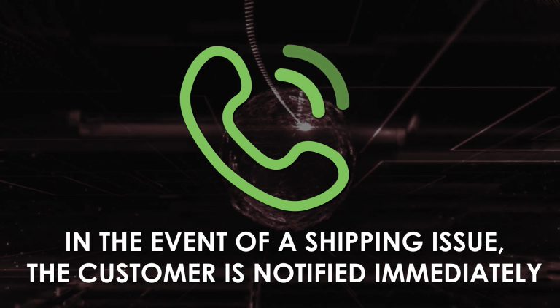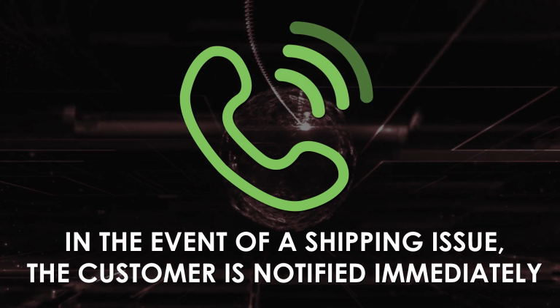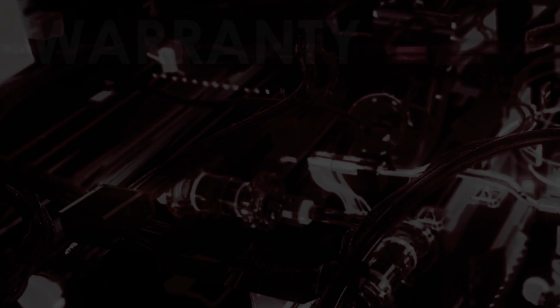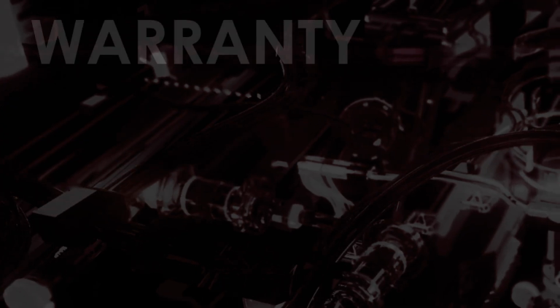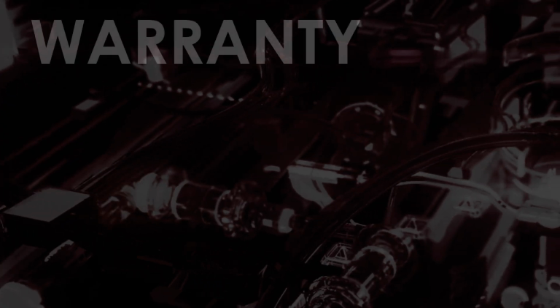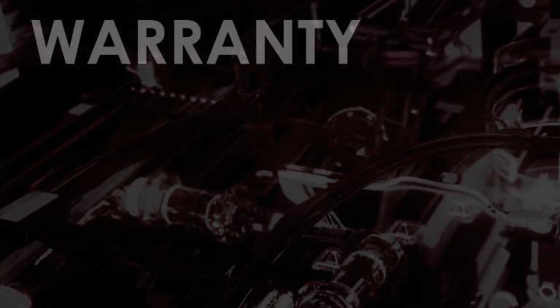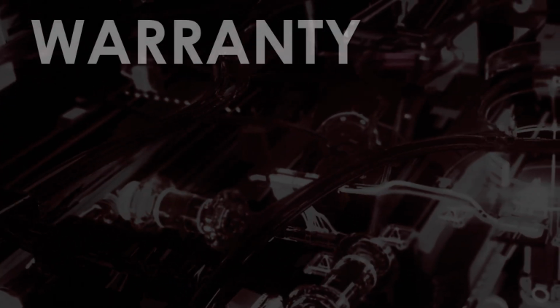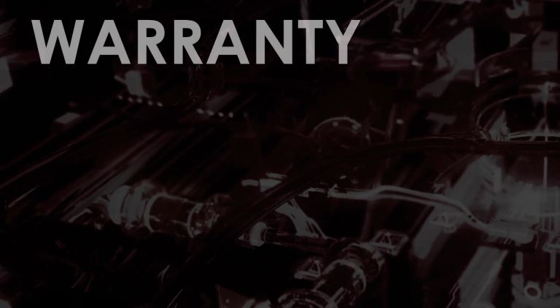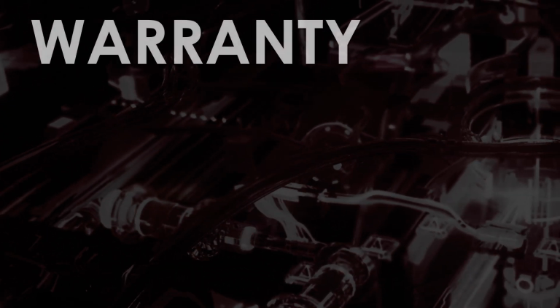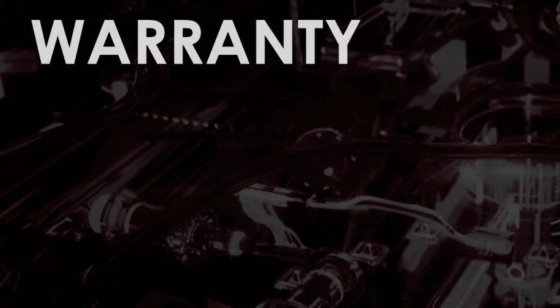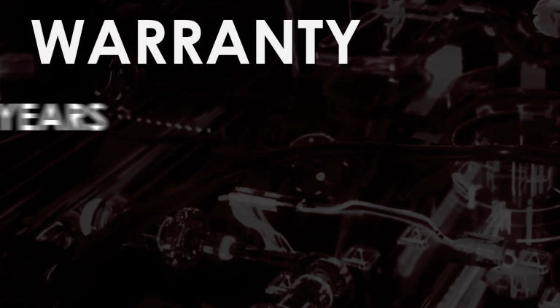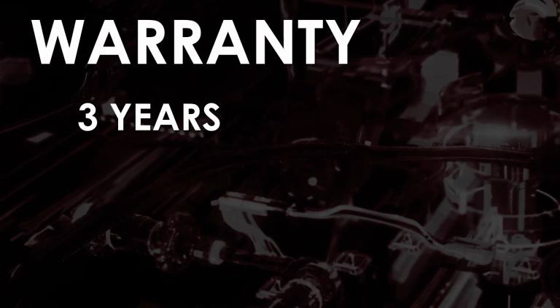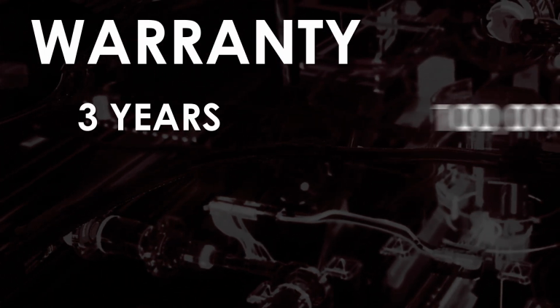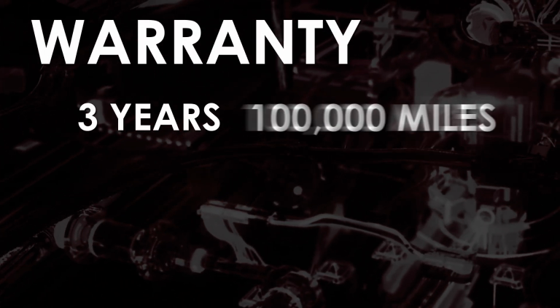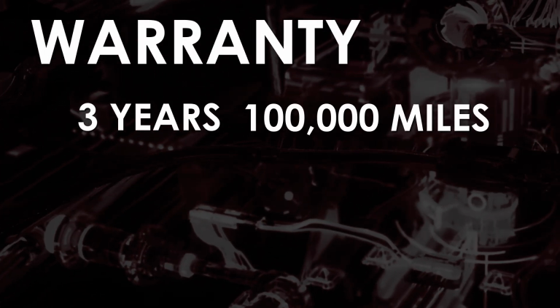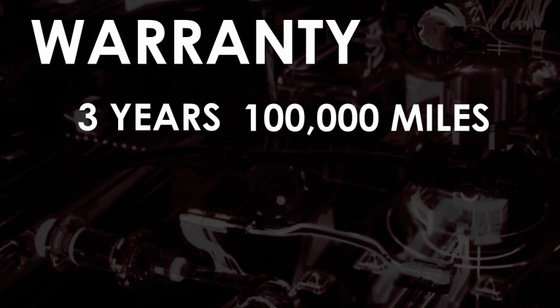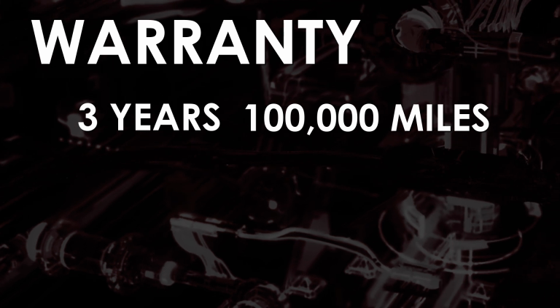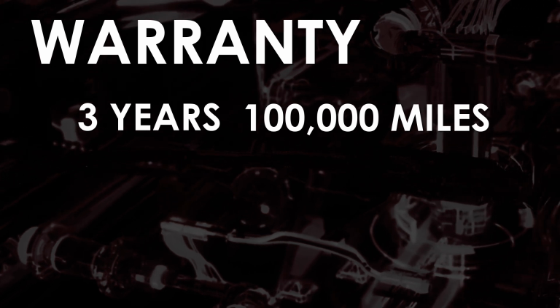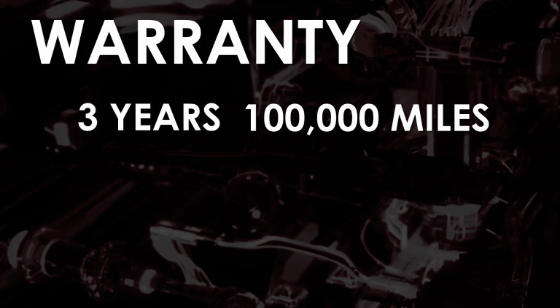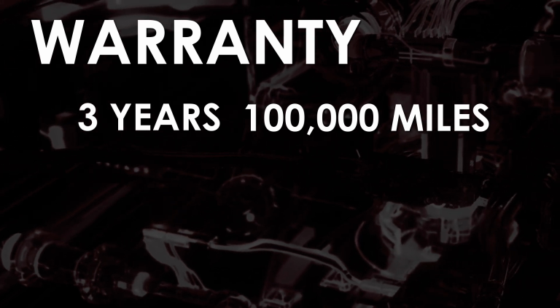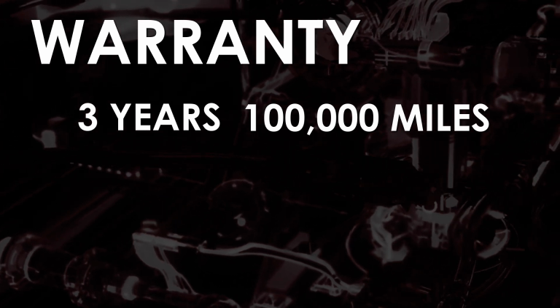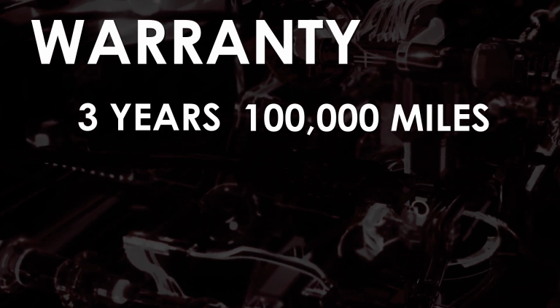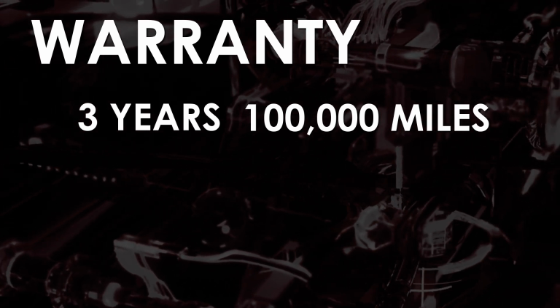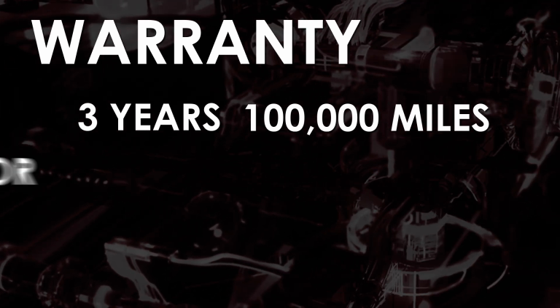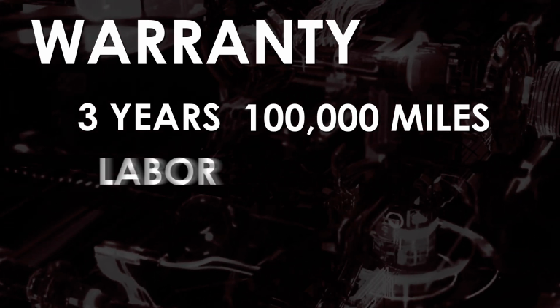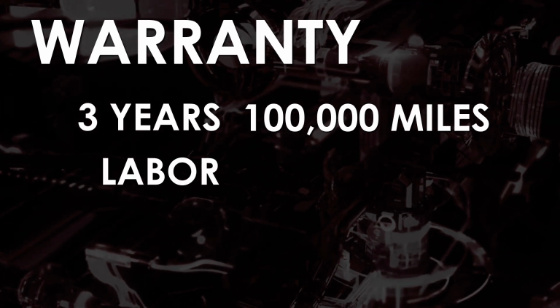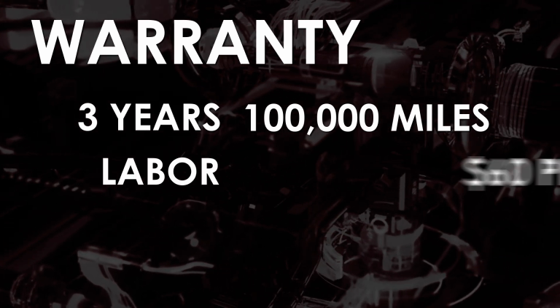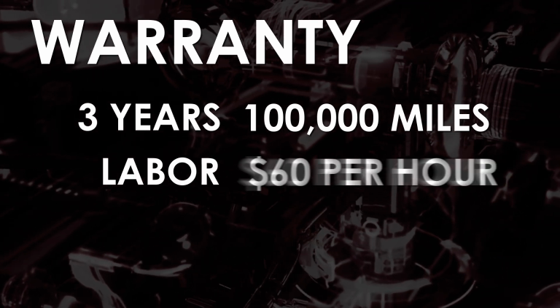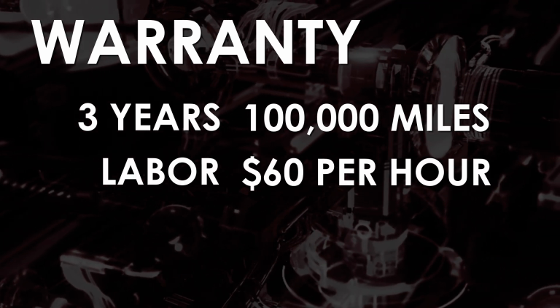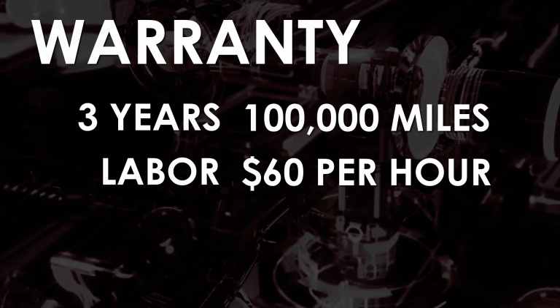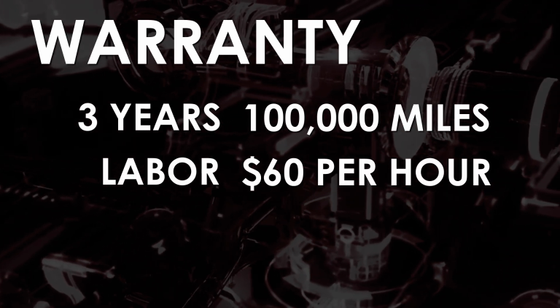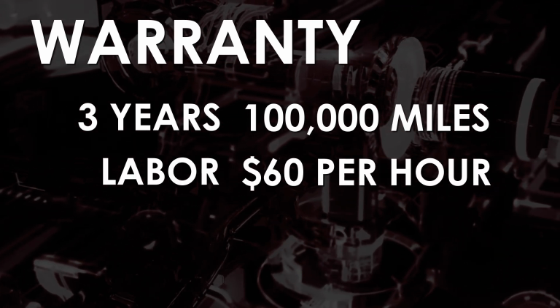The base warranty for FVP Powertrain is a three-year, 100,000-mile parts and labor warranty. Labor is paid at $60 per hour.